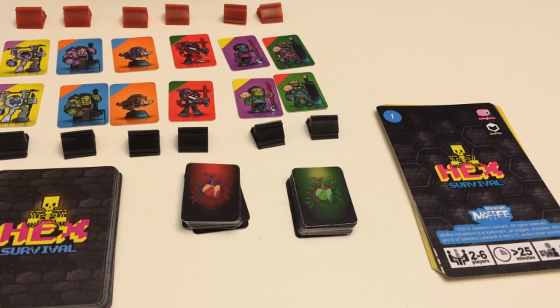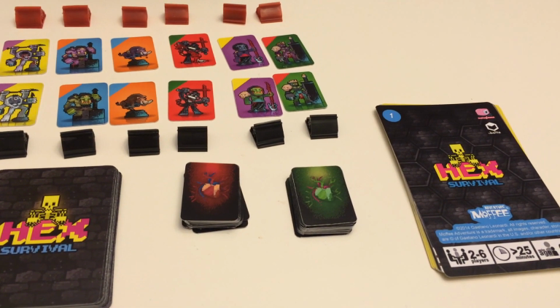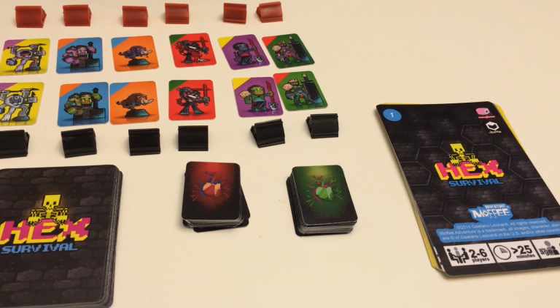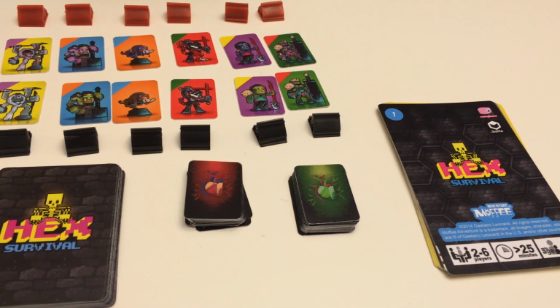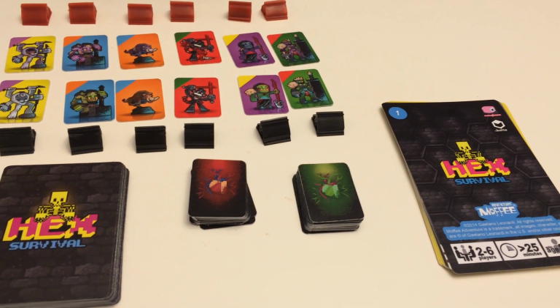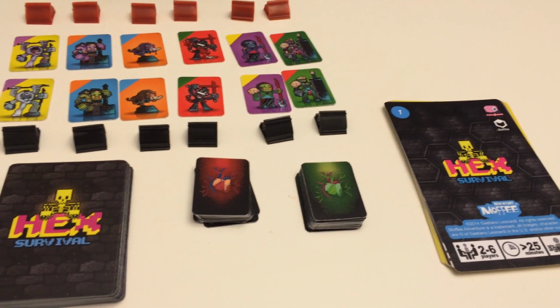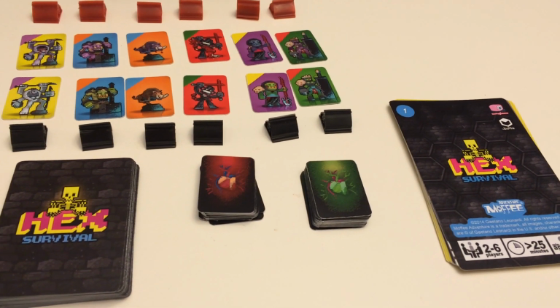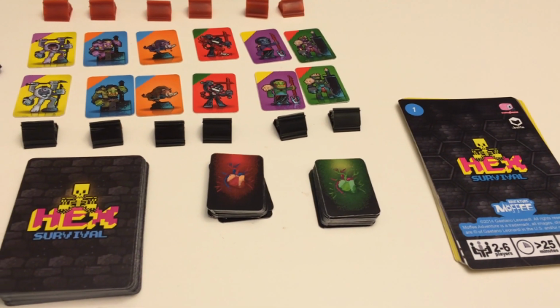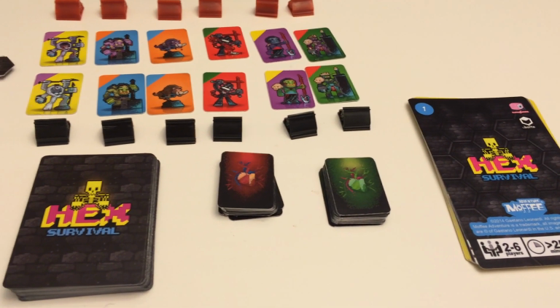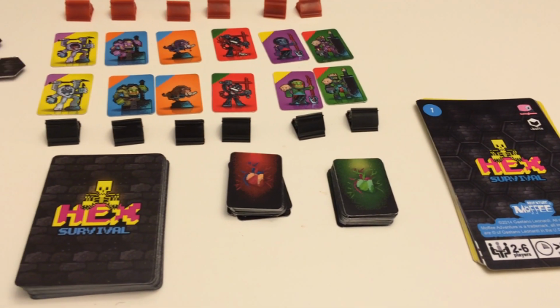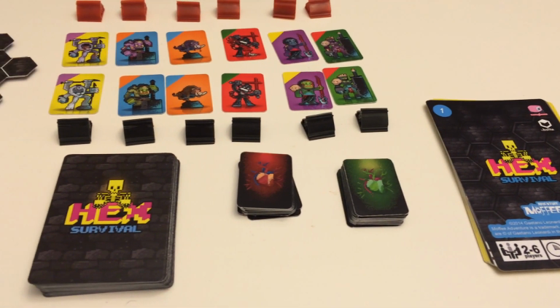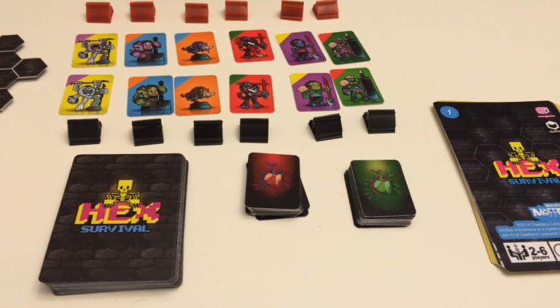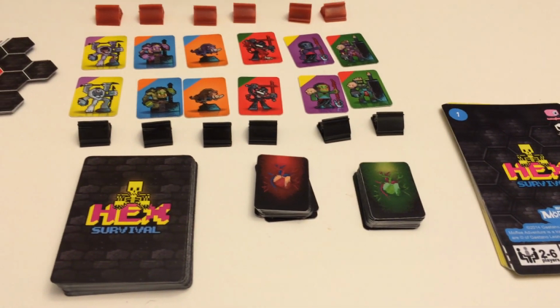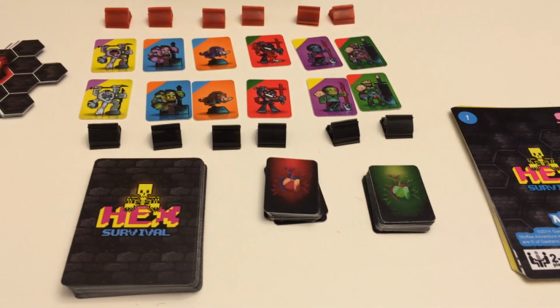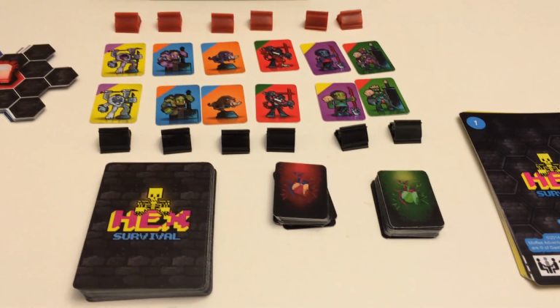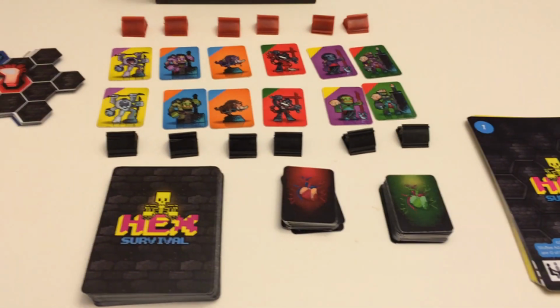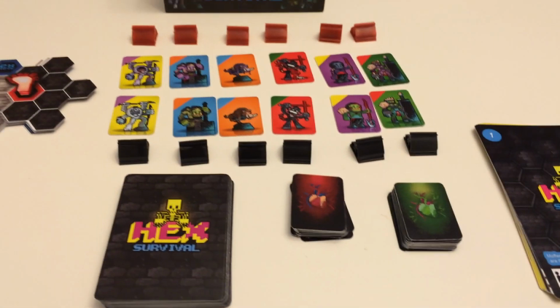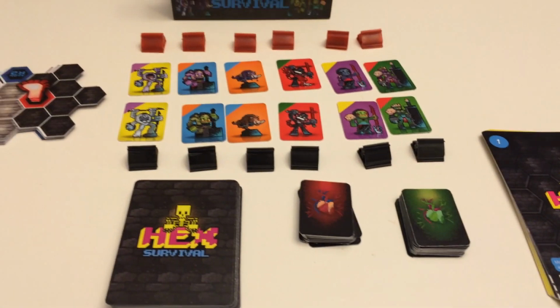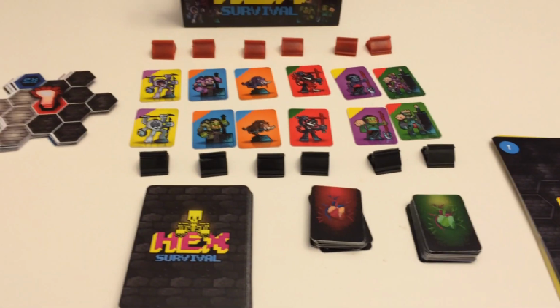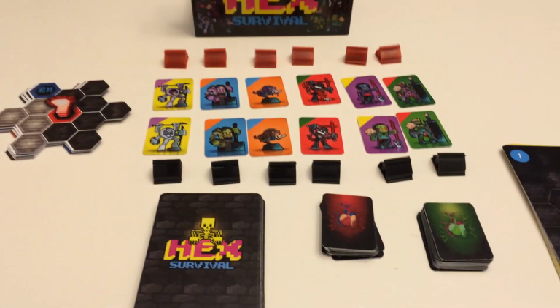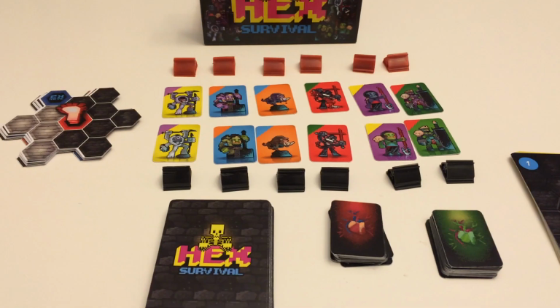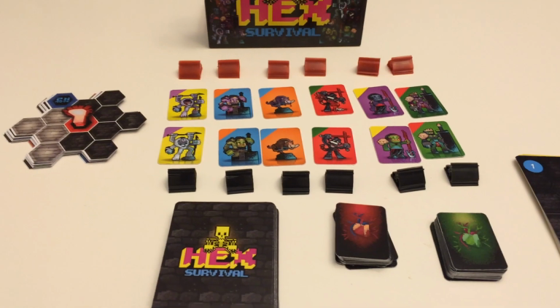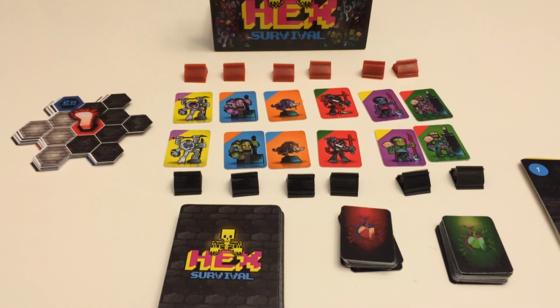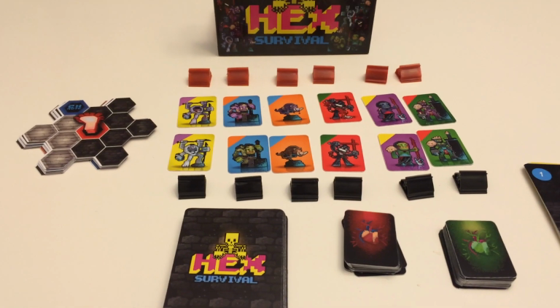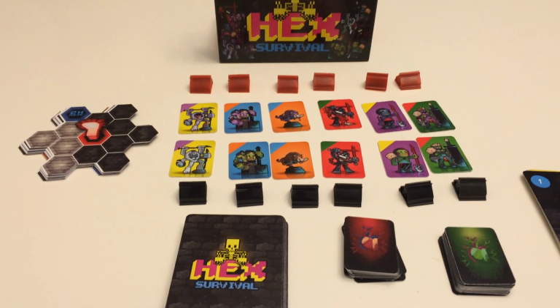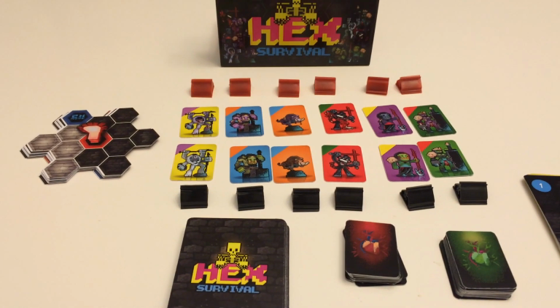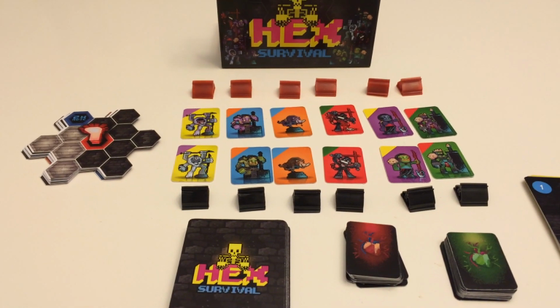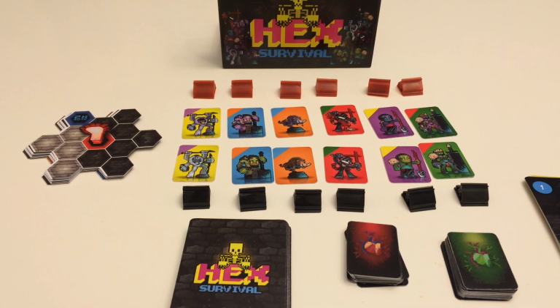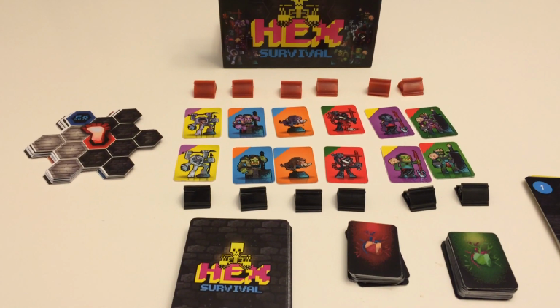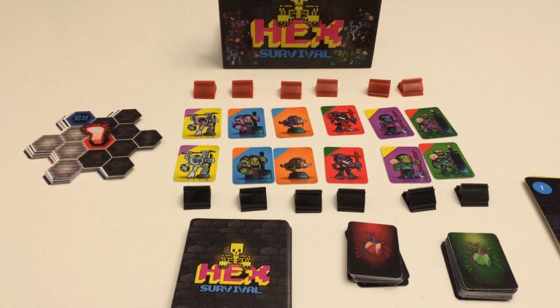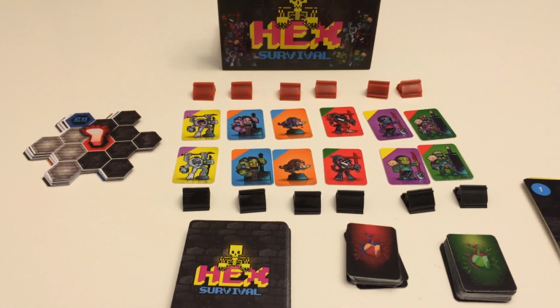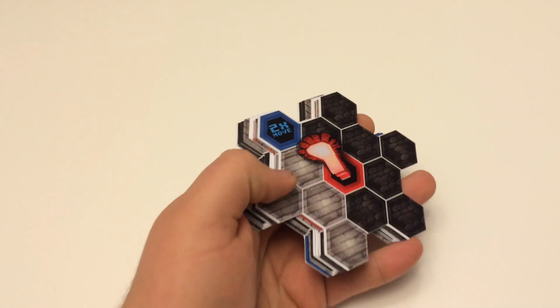Here's all the things that come with the game. Over there on the right is the manual on cards, the invader mats, and the heroes.